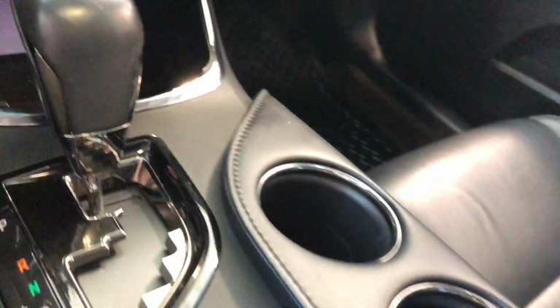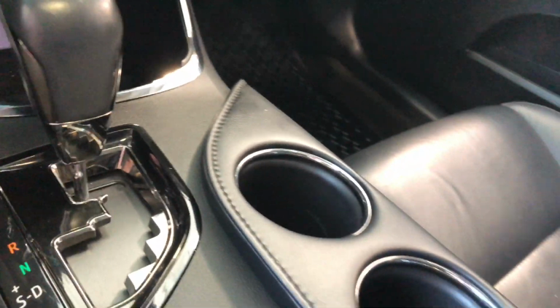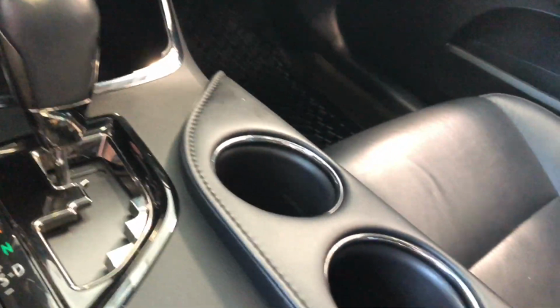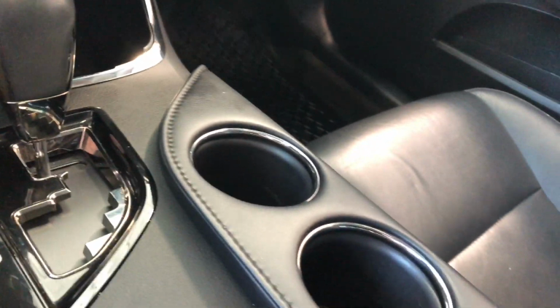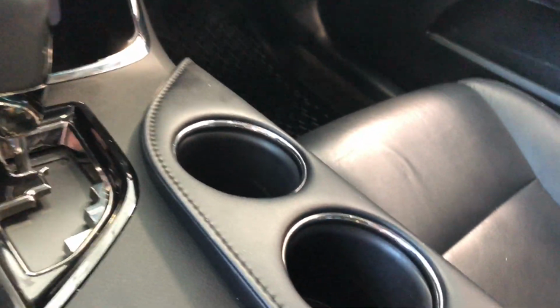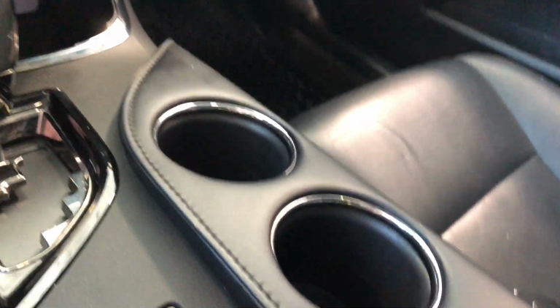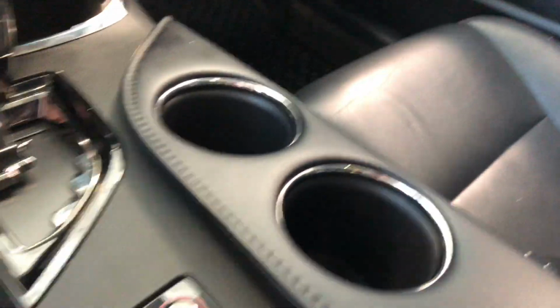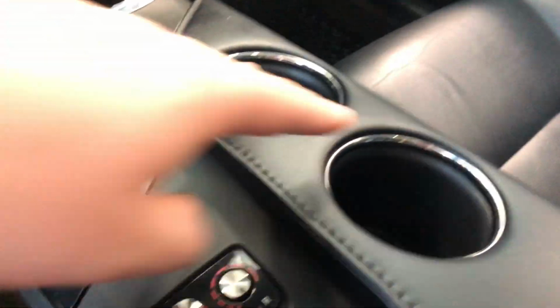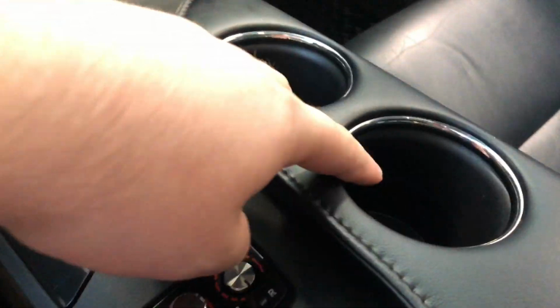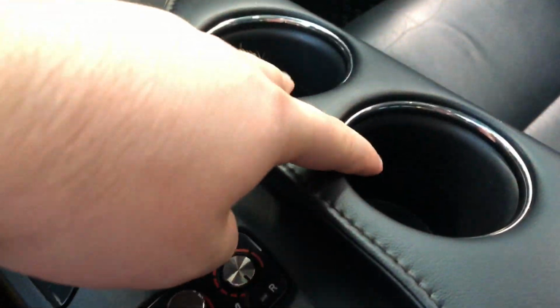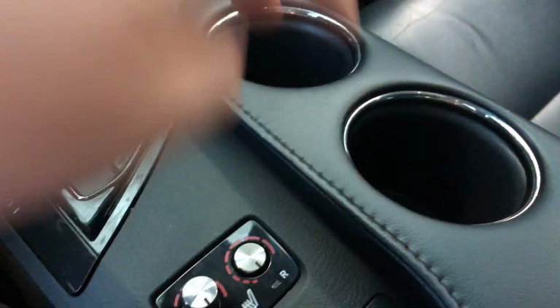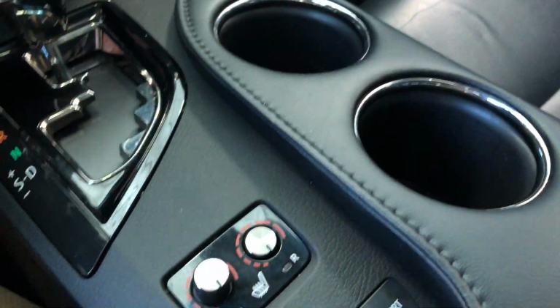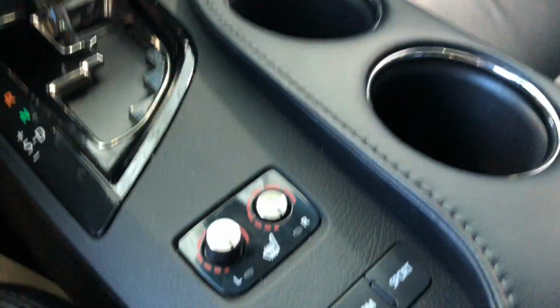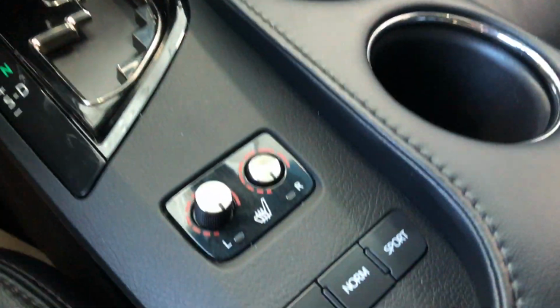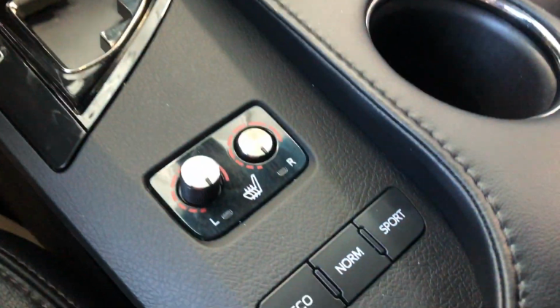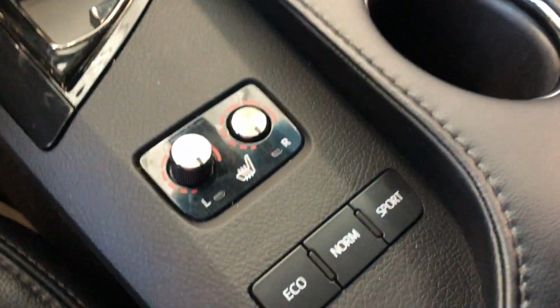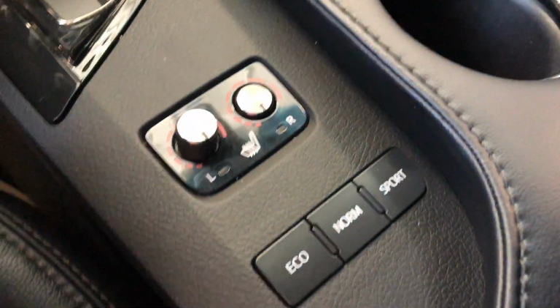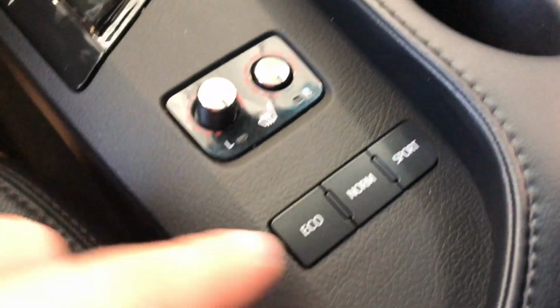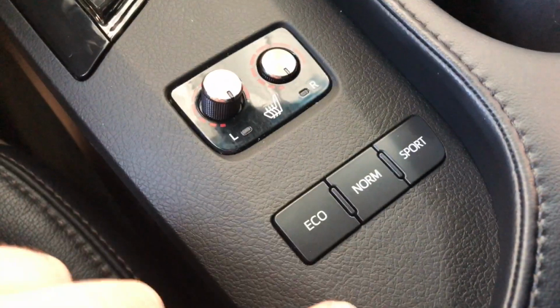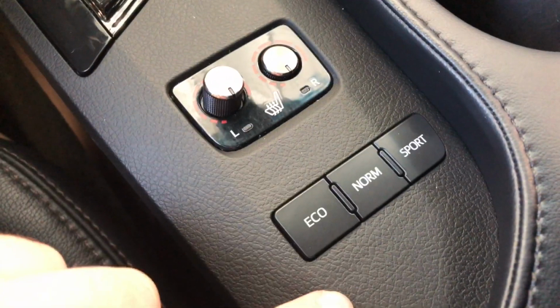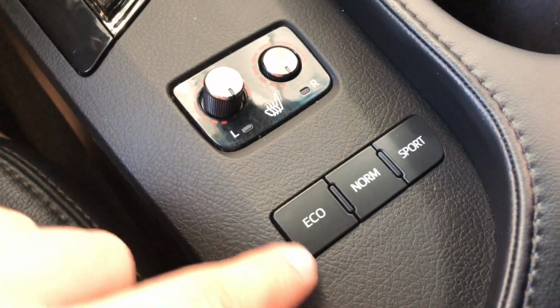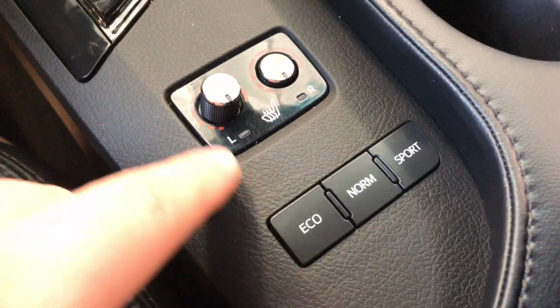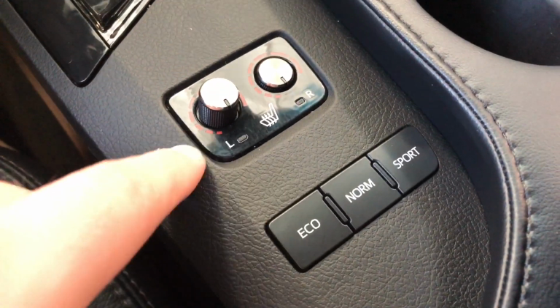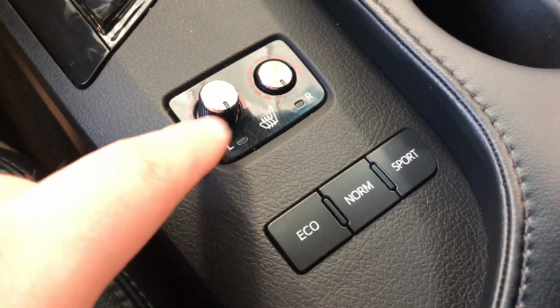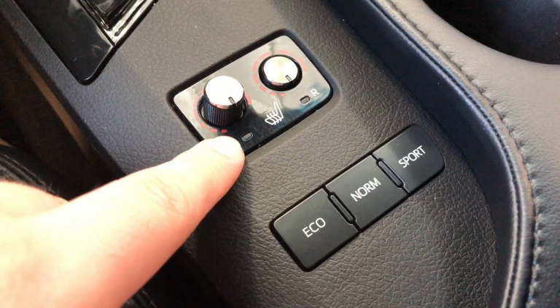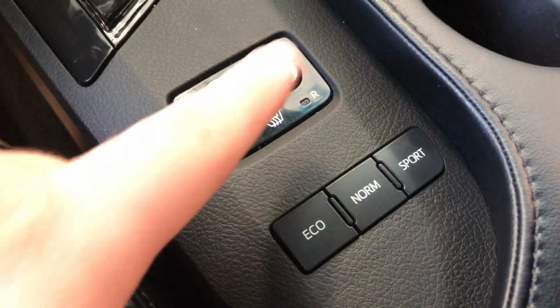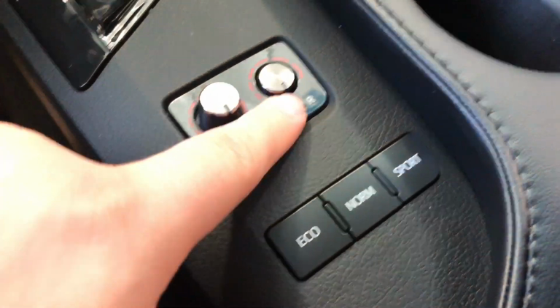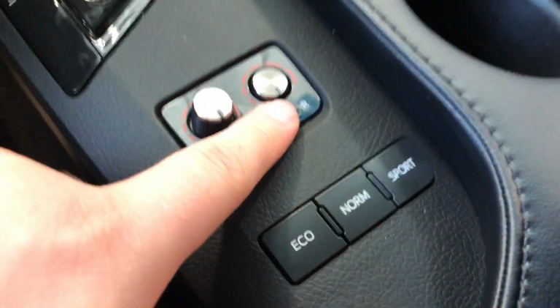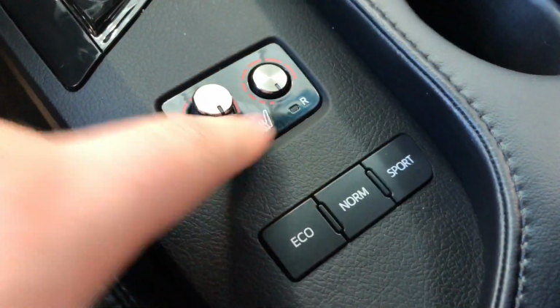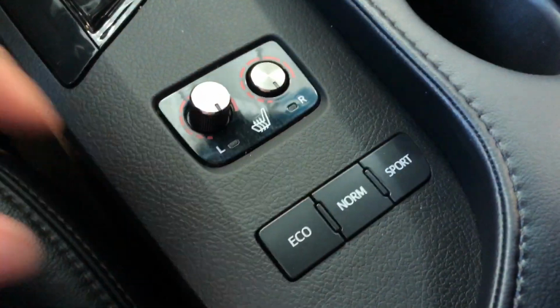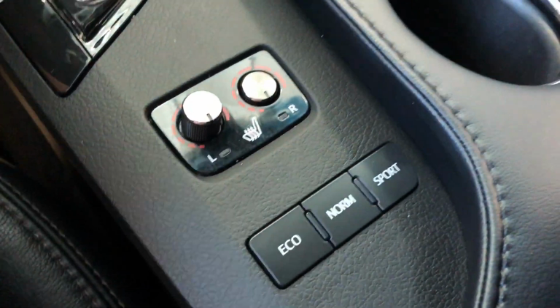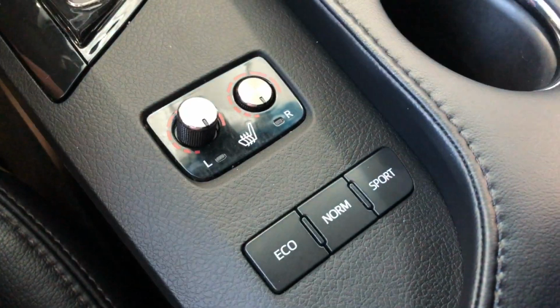Next to the shifter you have your two cup holders, and behind the shifter you have your different drive modes as well as your driver and passenger heated seats.